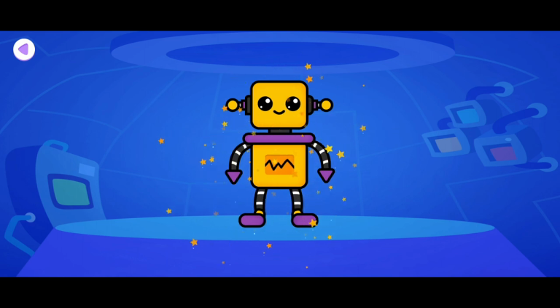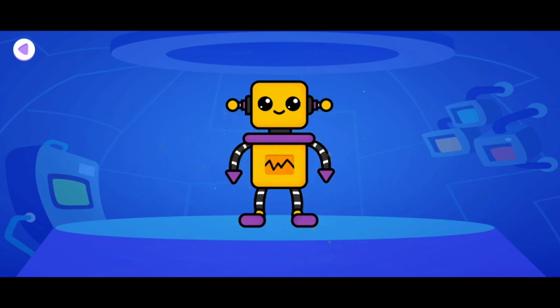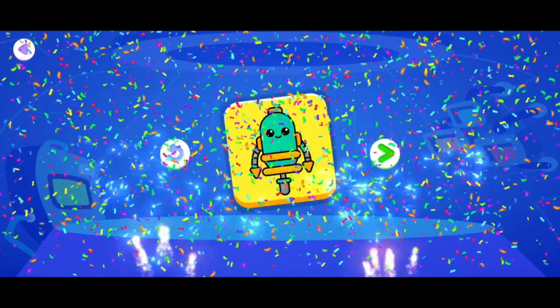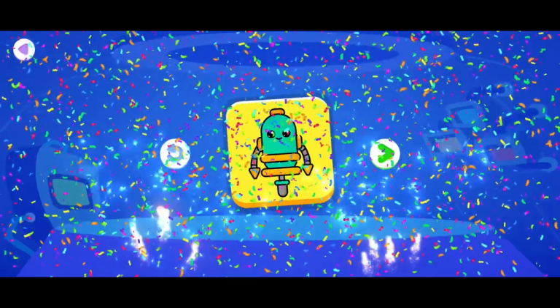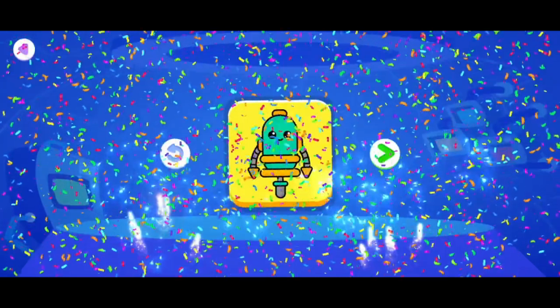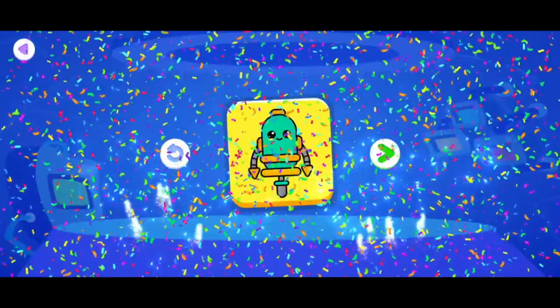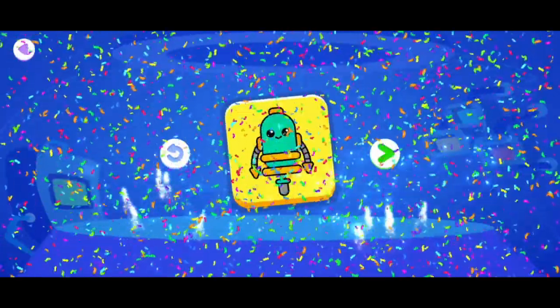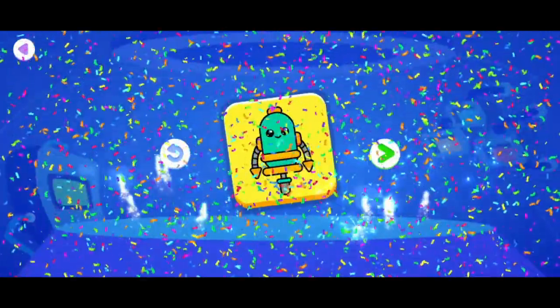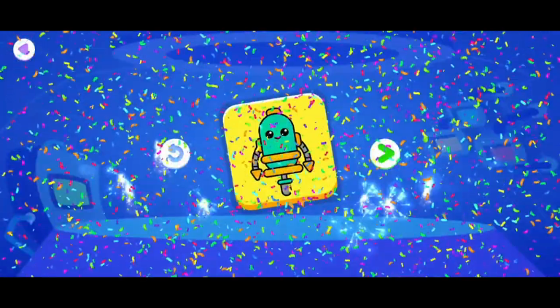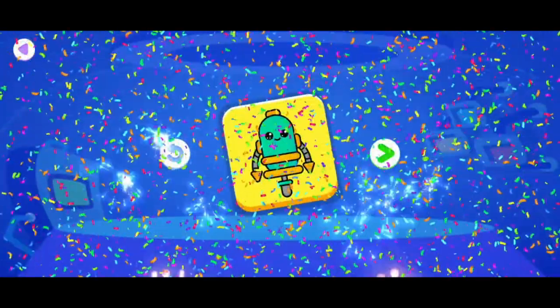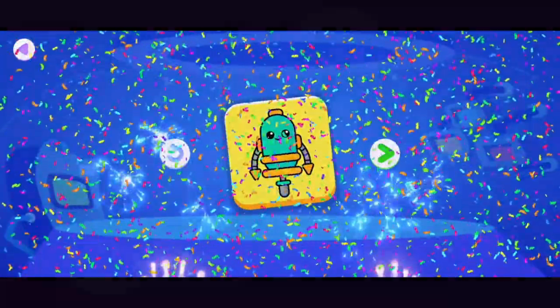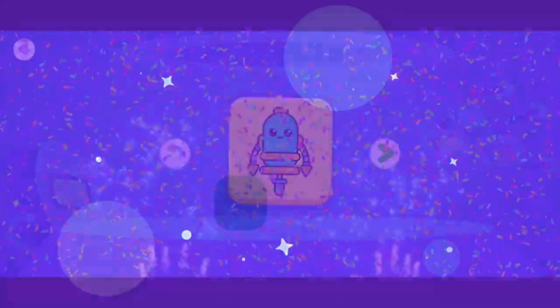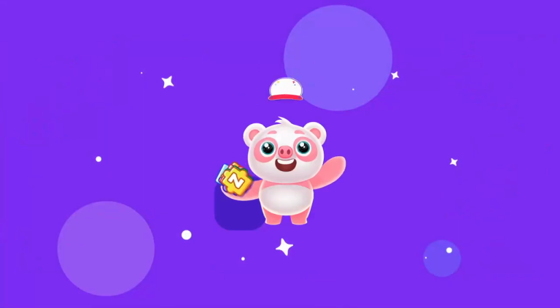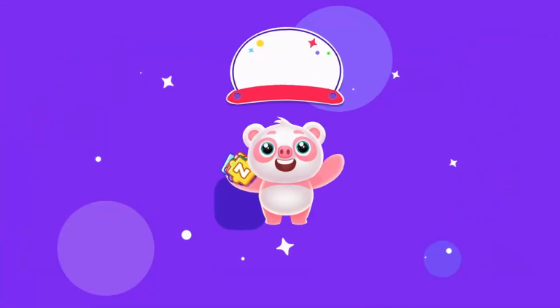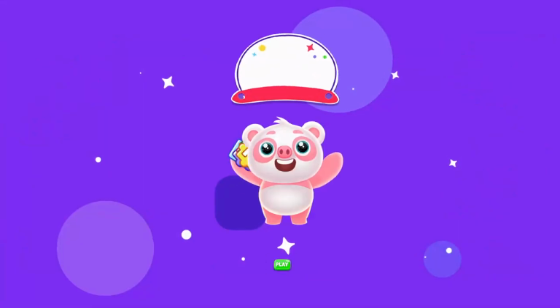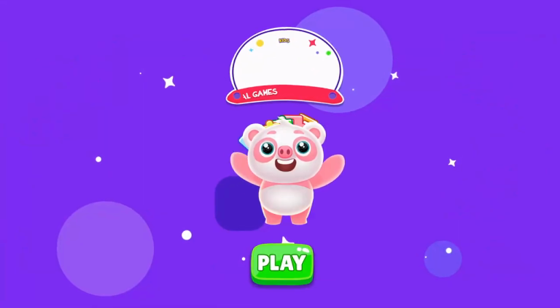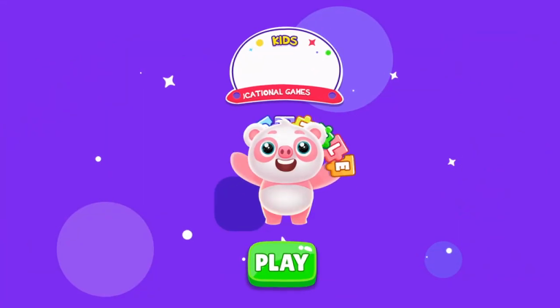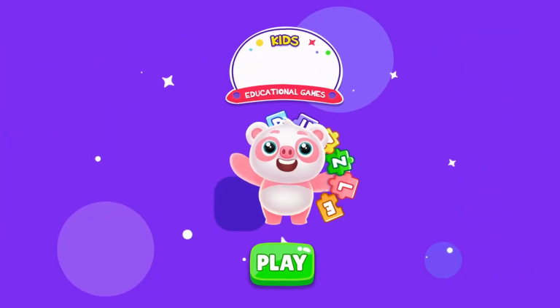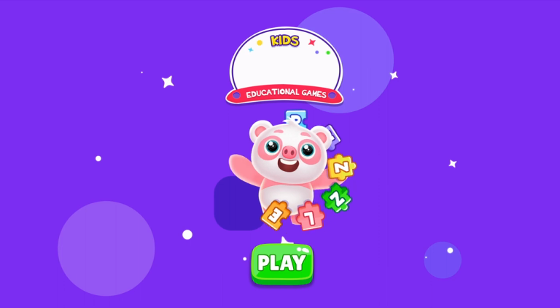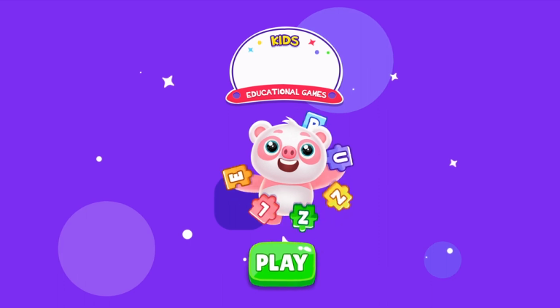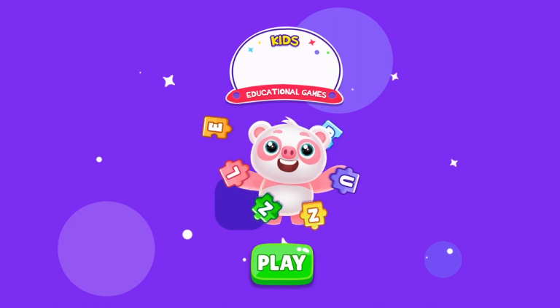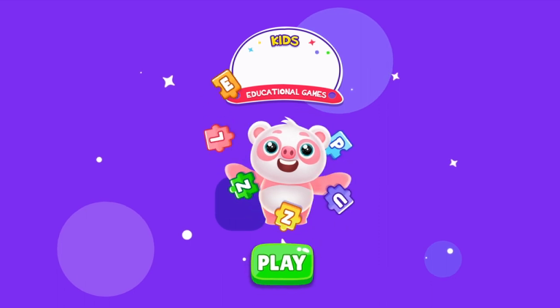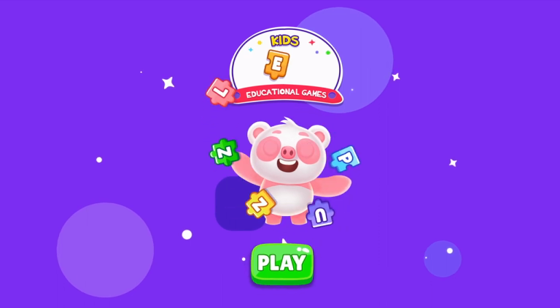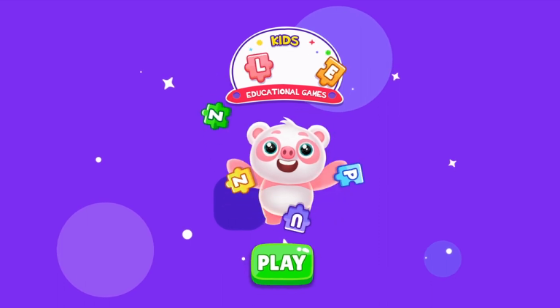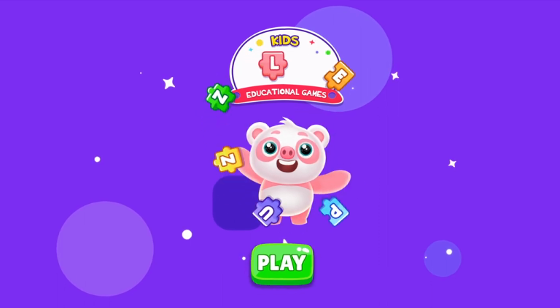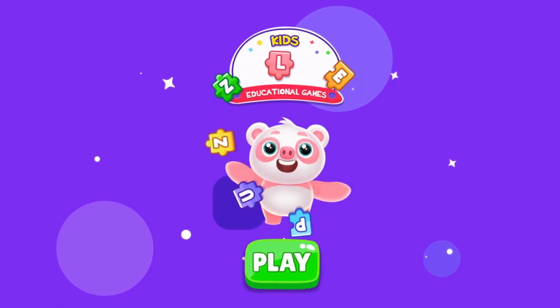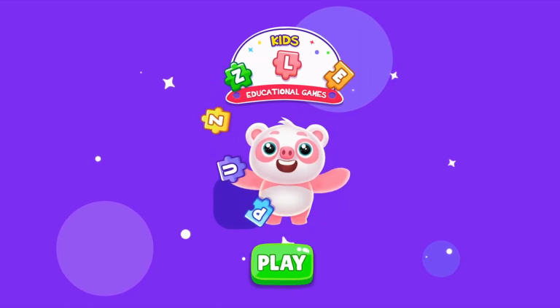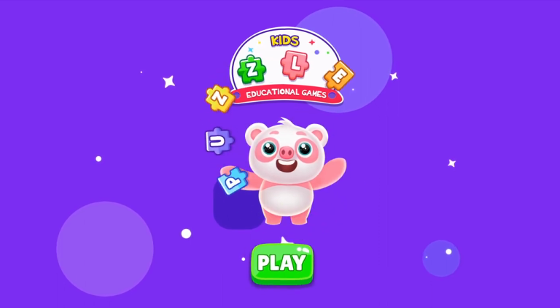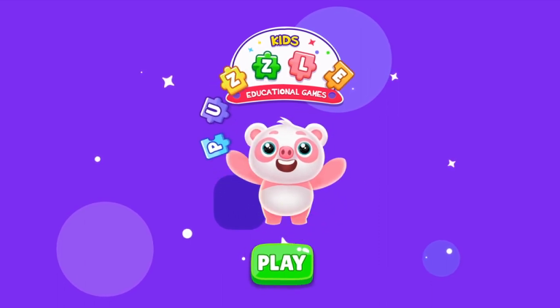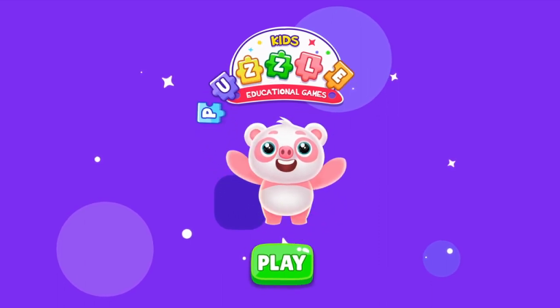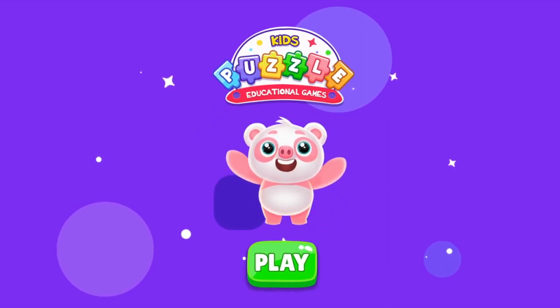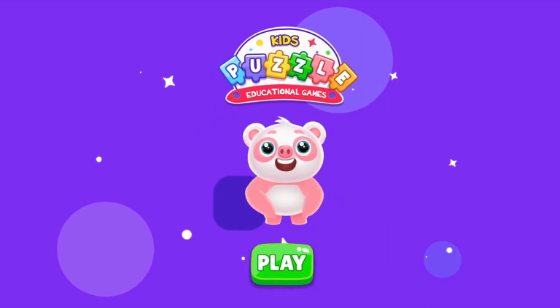Want more? Download now and play with many other puzzles!